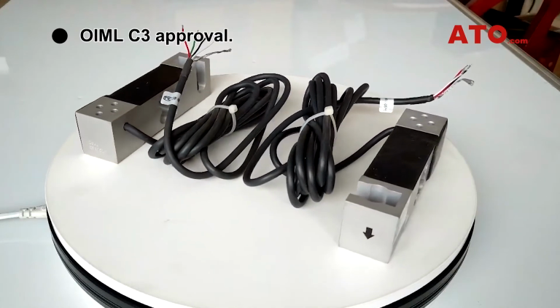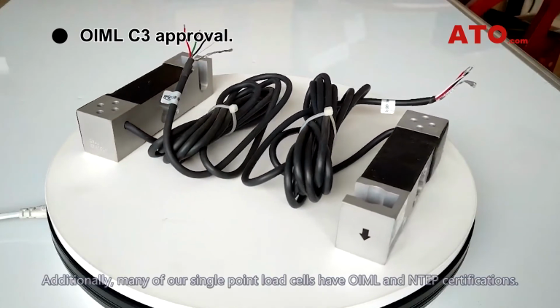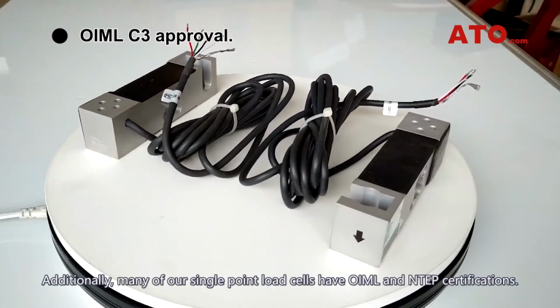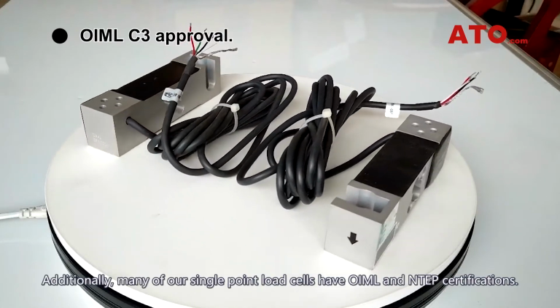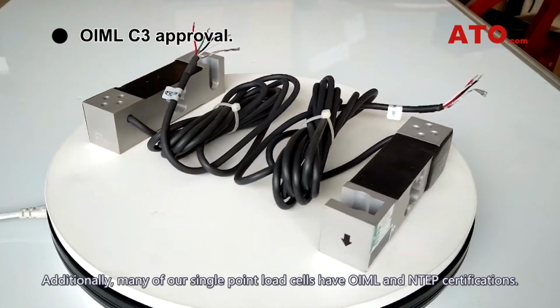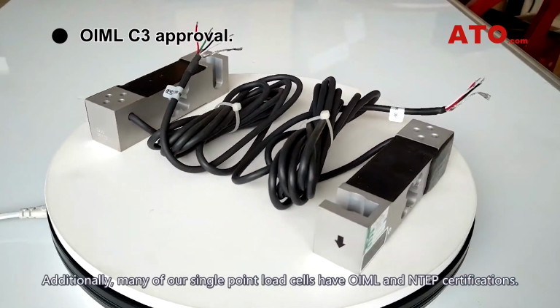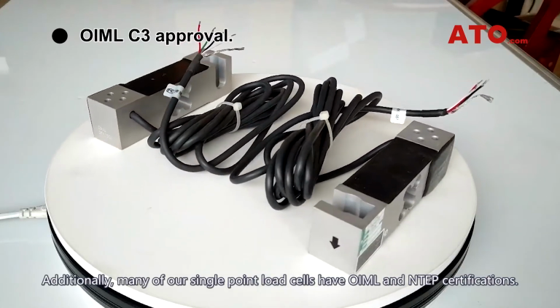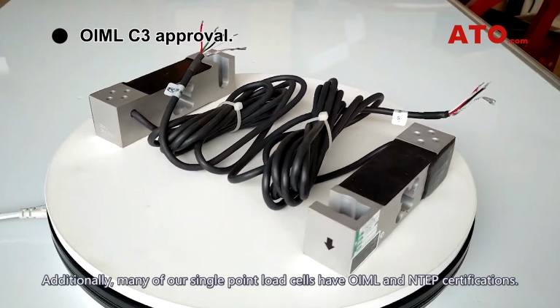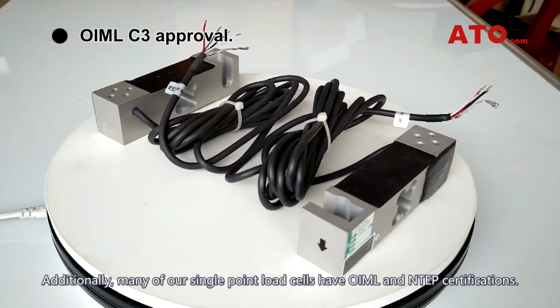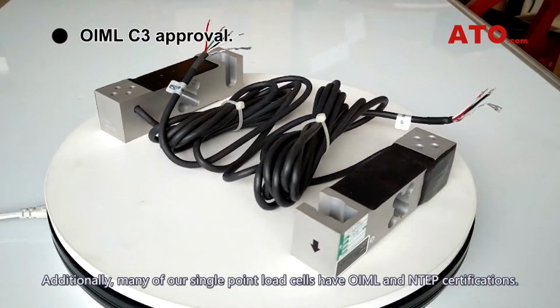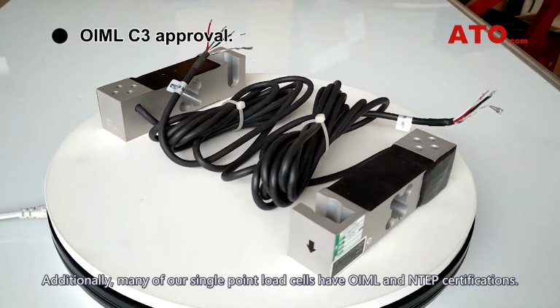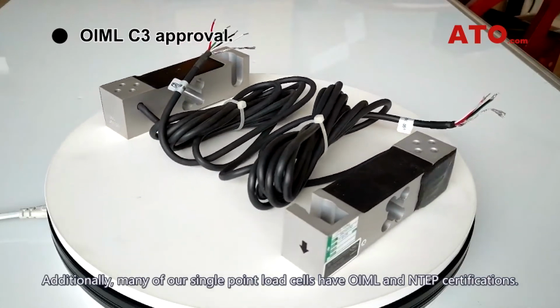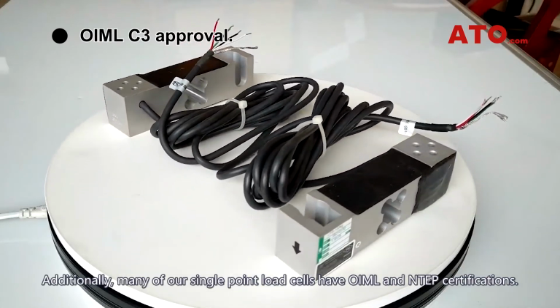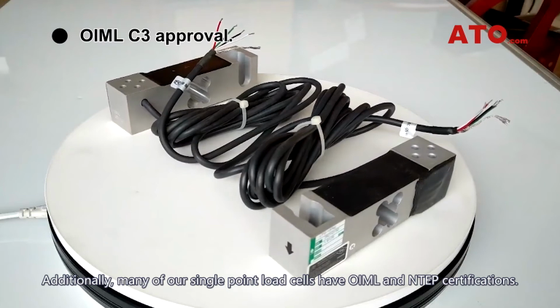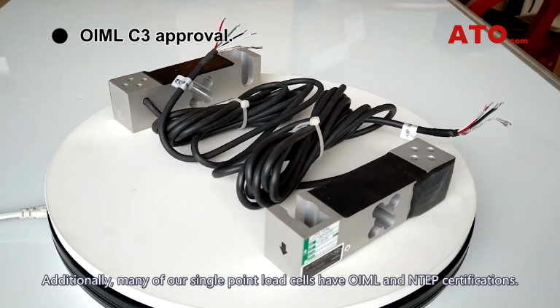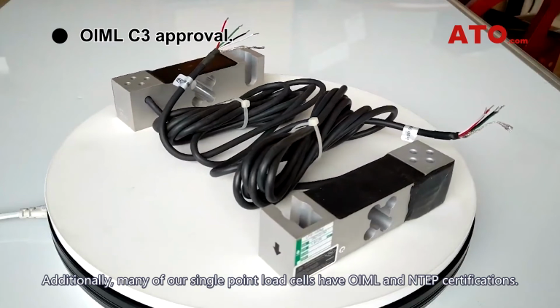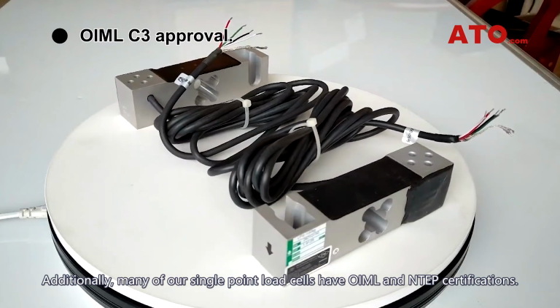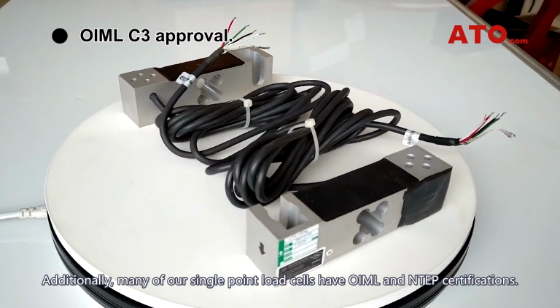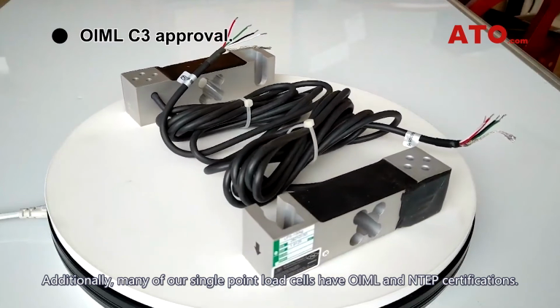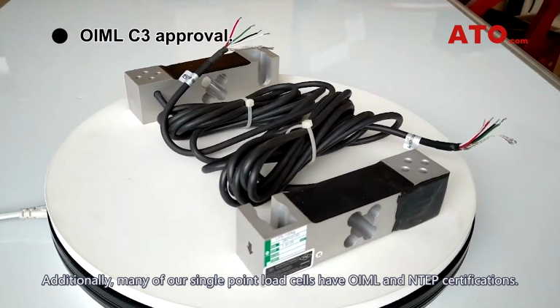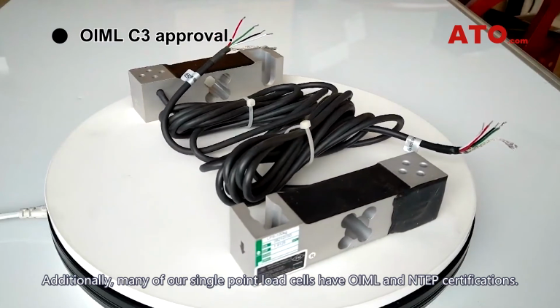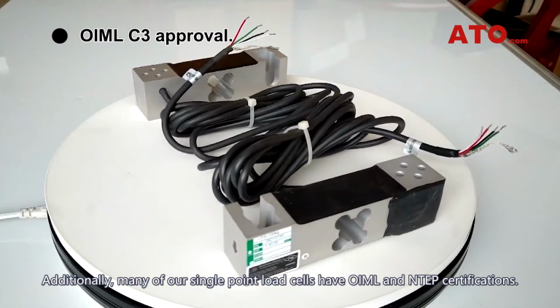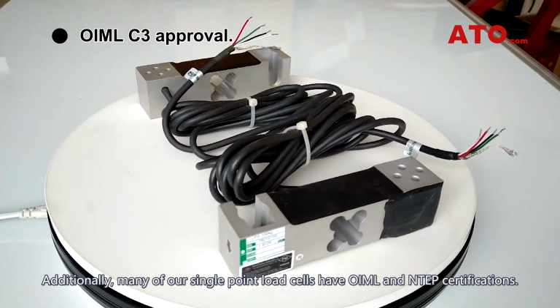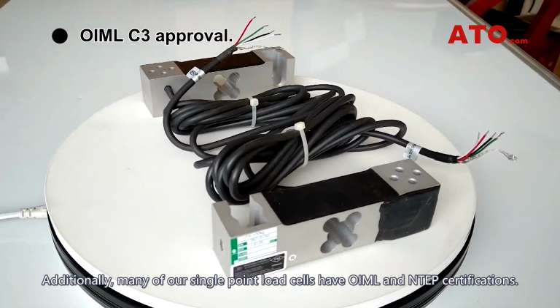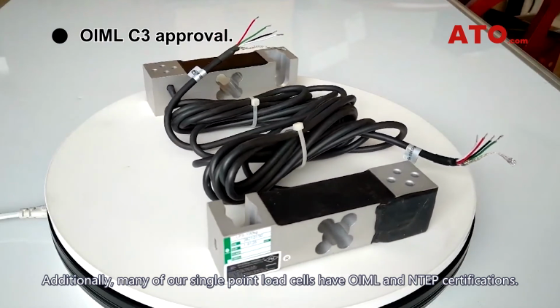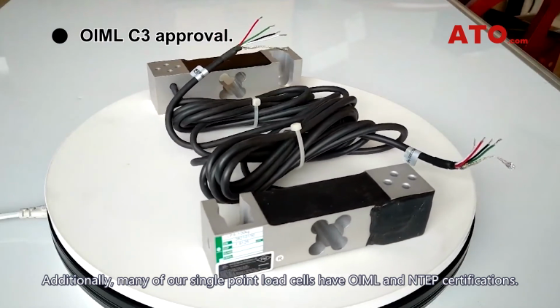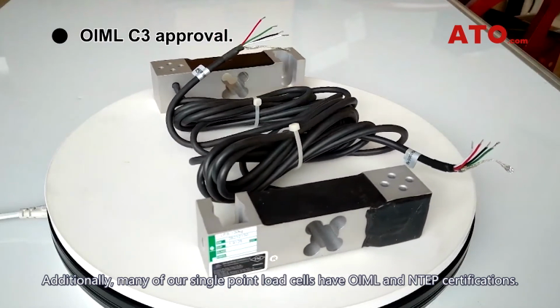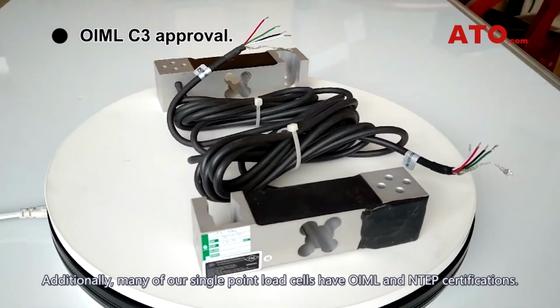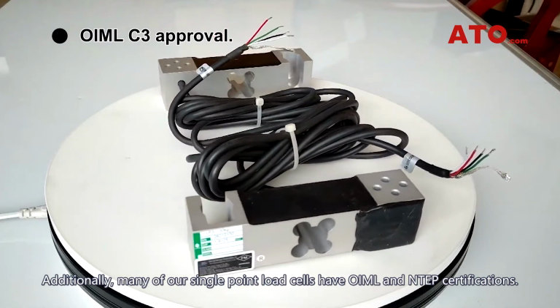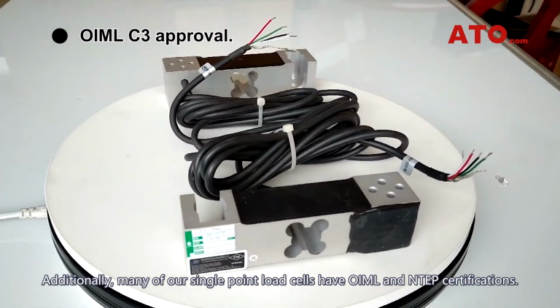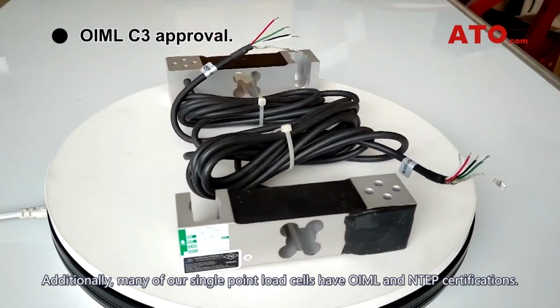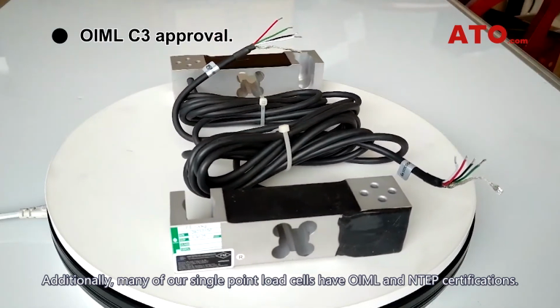Additionally, many of our single point load cells have OIML and NTEP certifications.